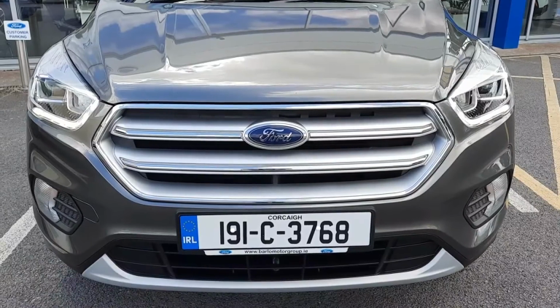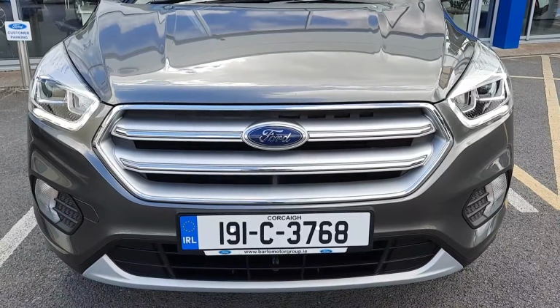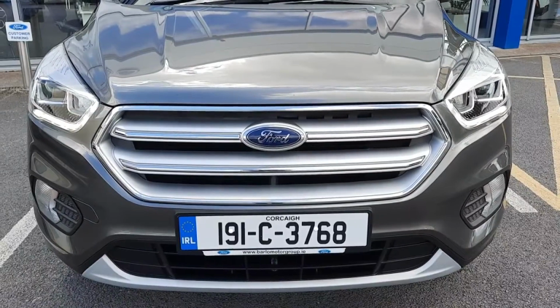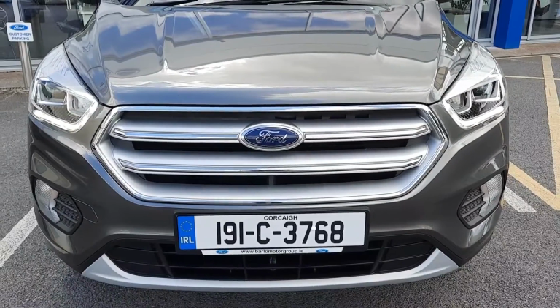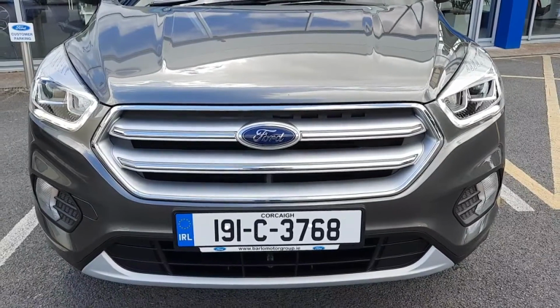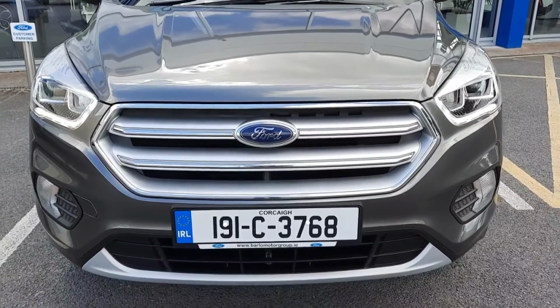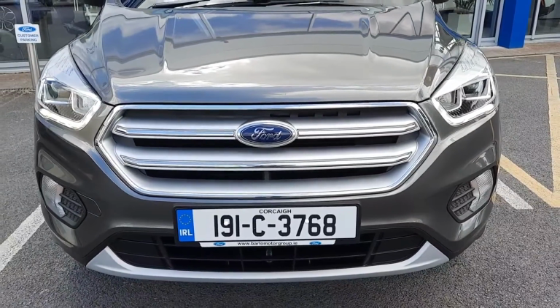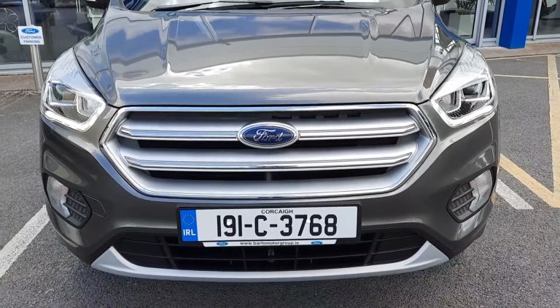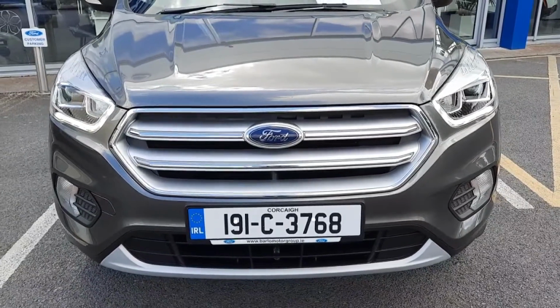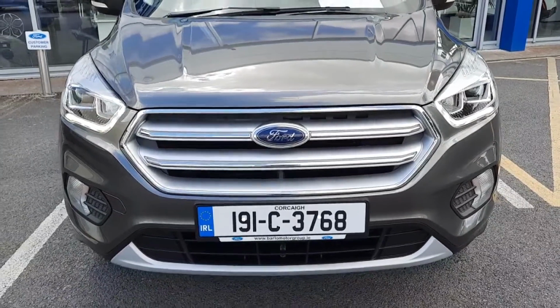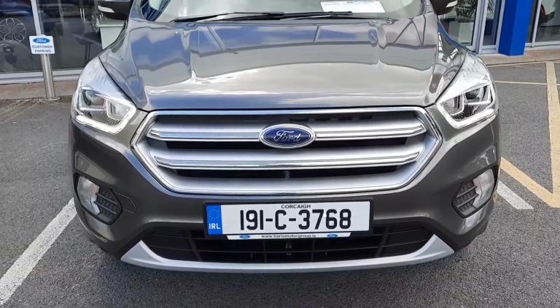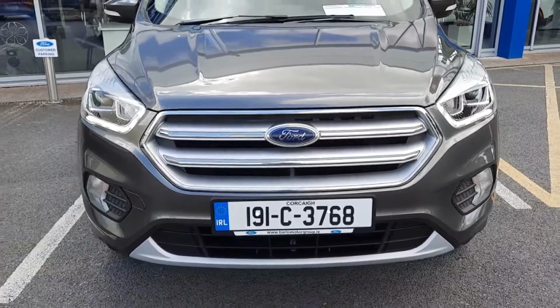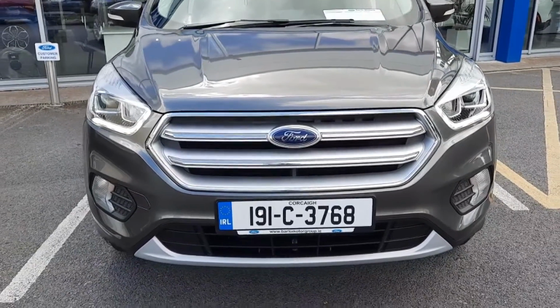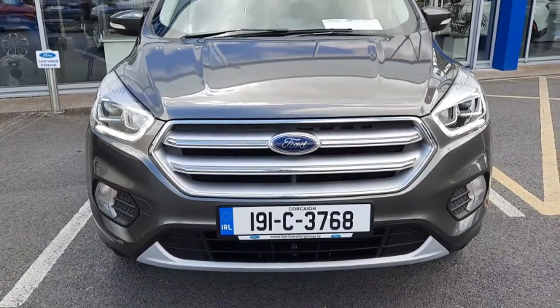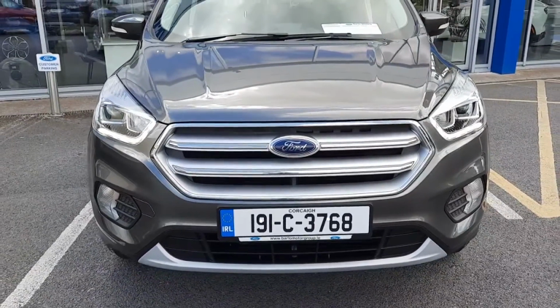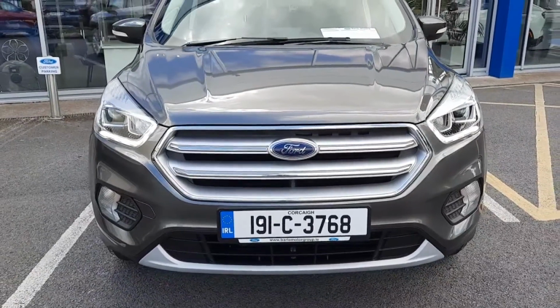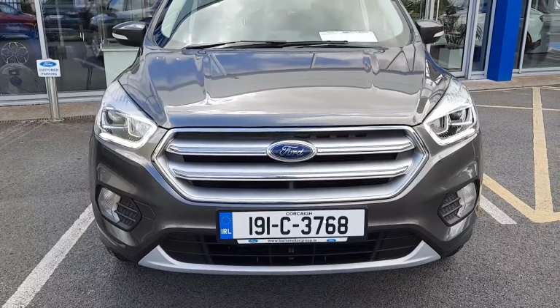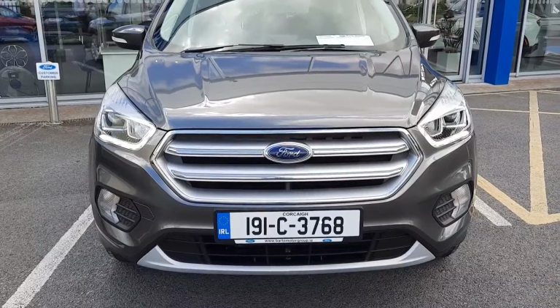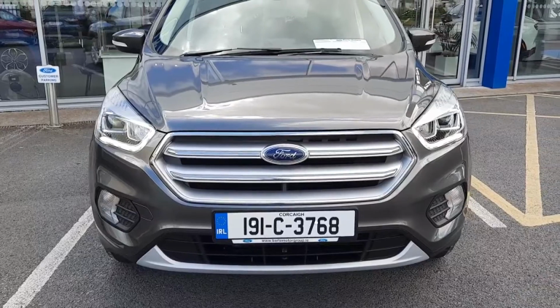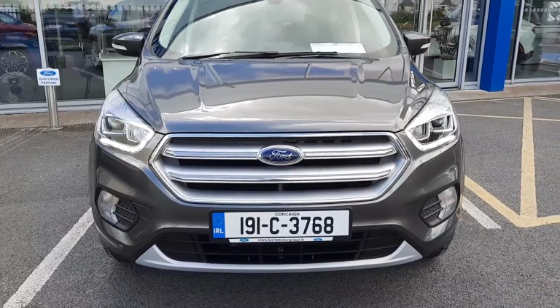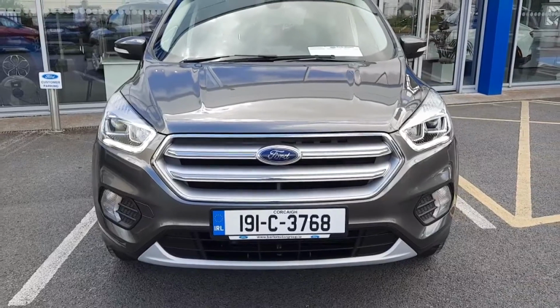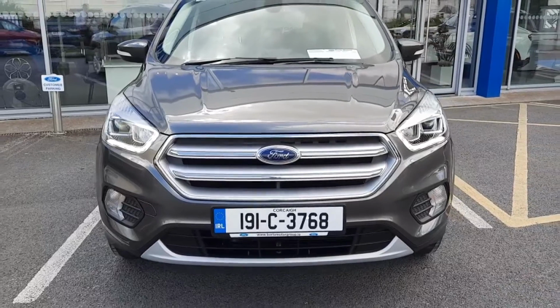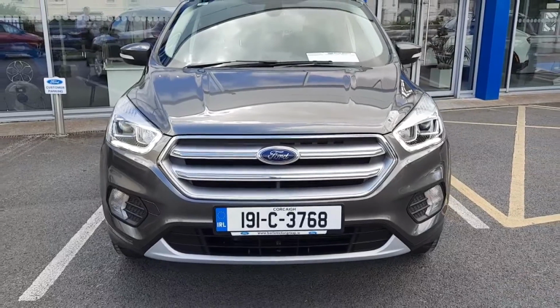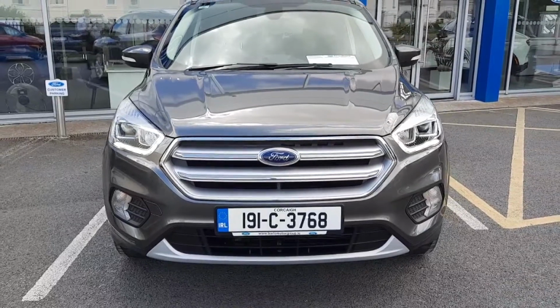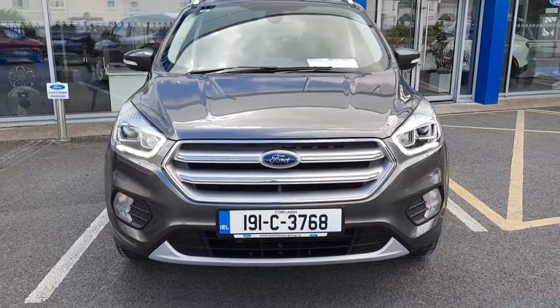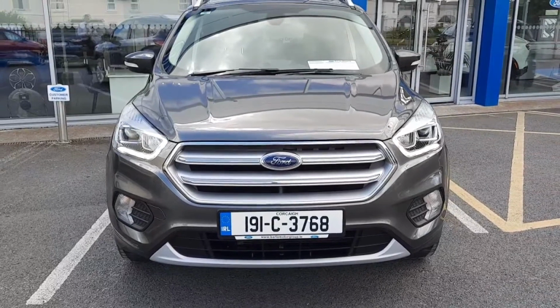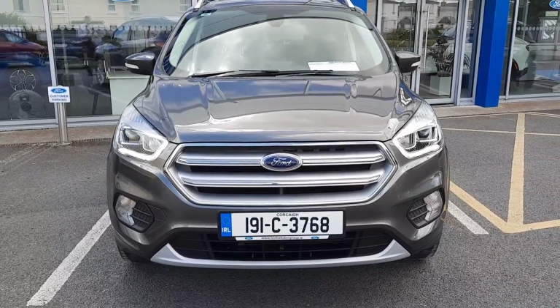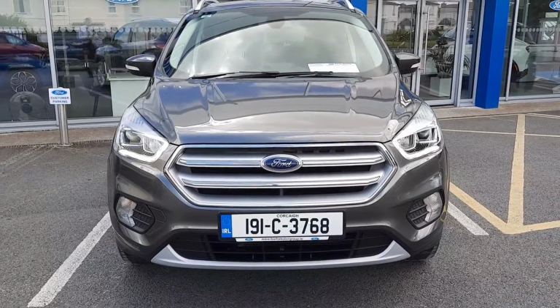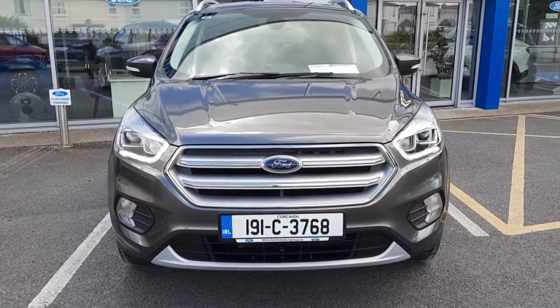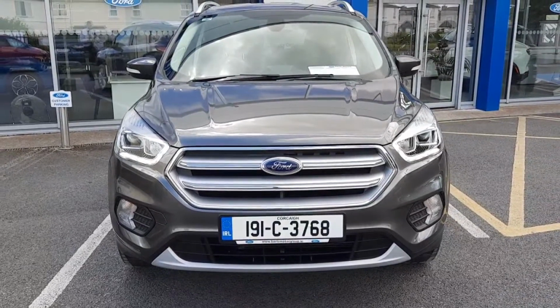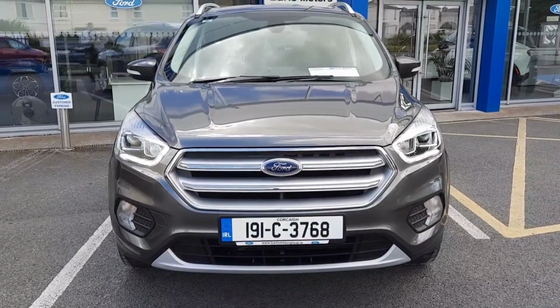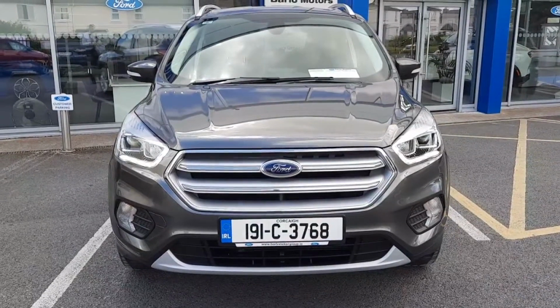If you need any more information on this car you can give us a call at 0526125300. Thanks!